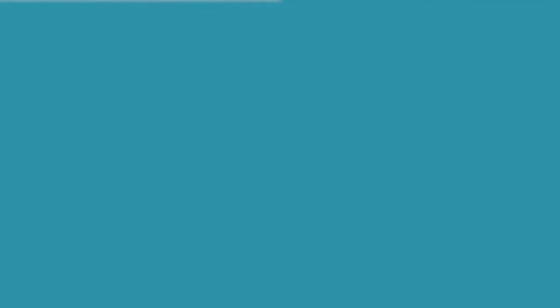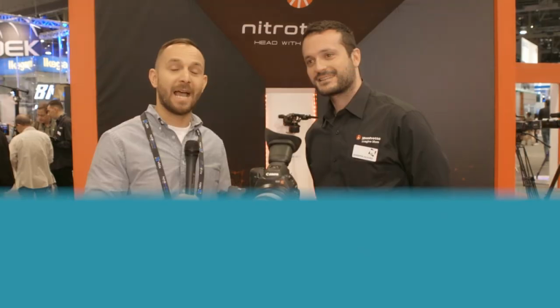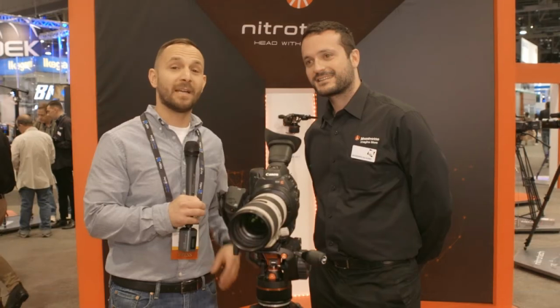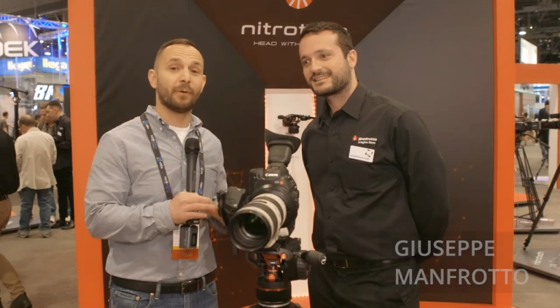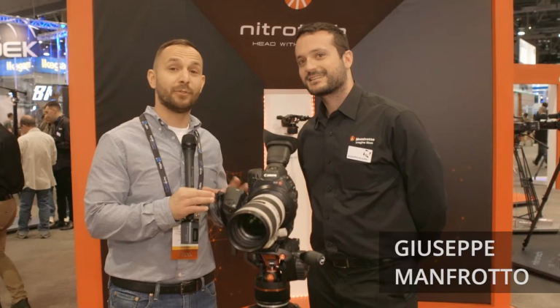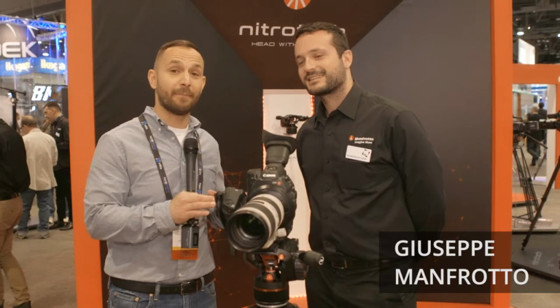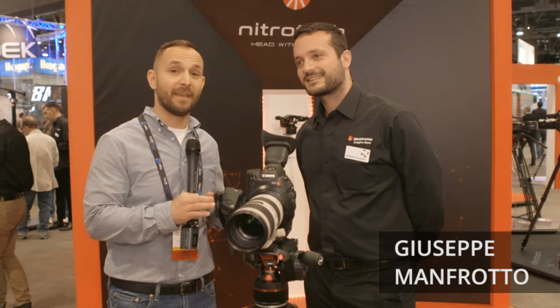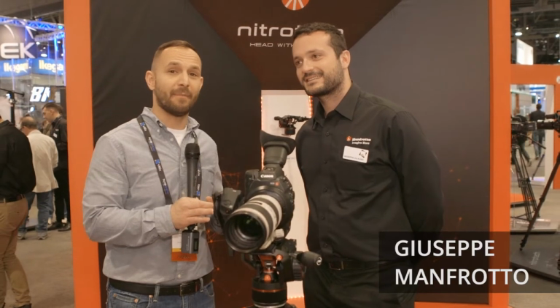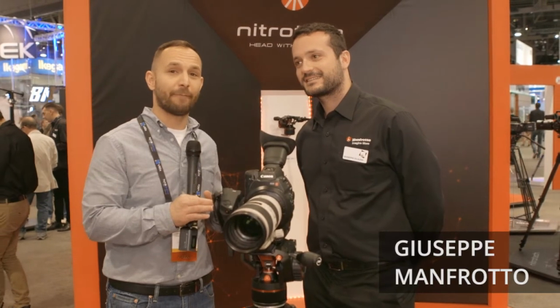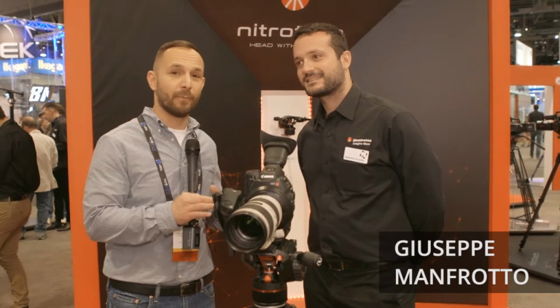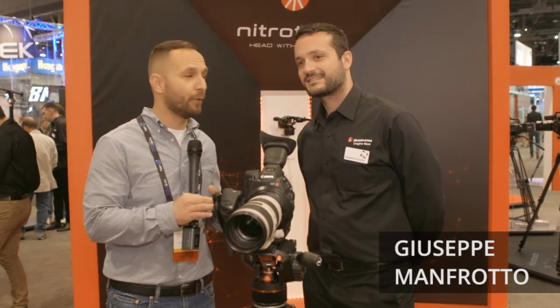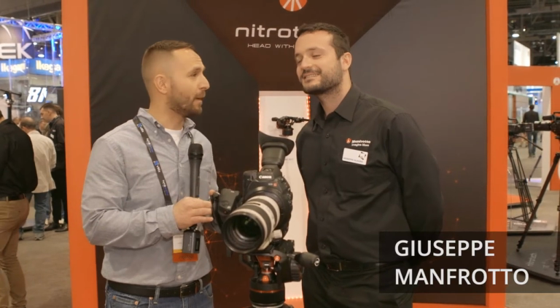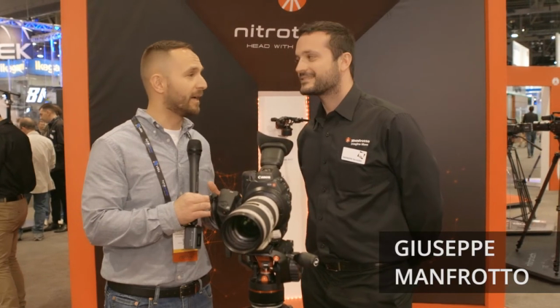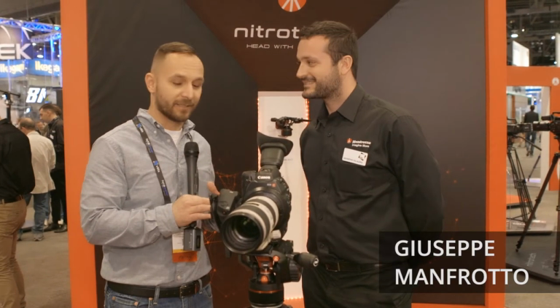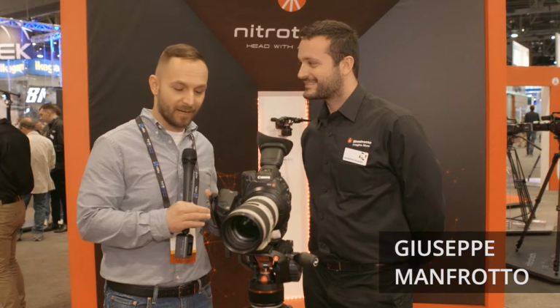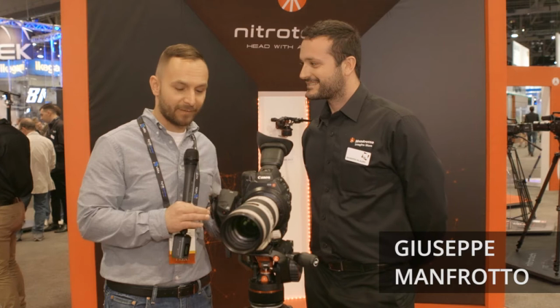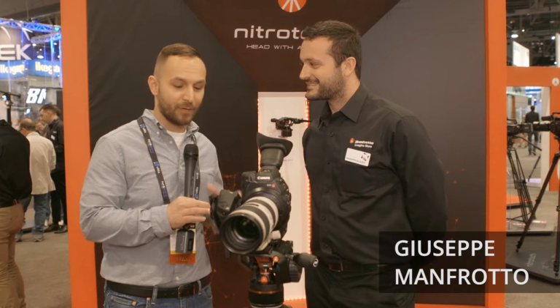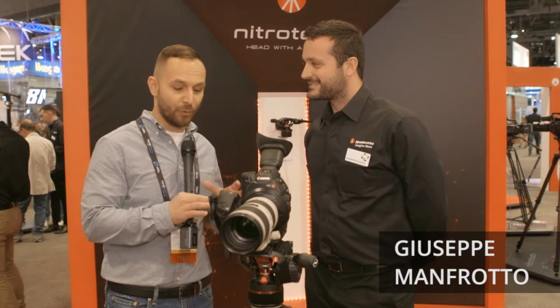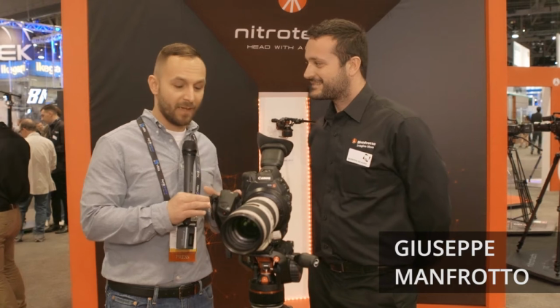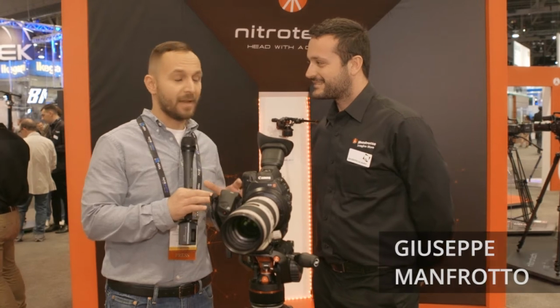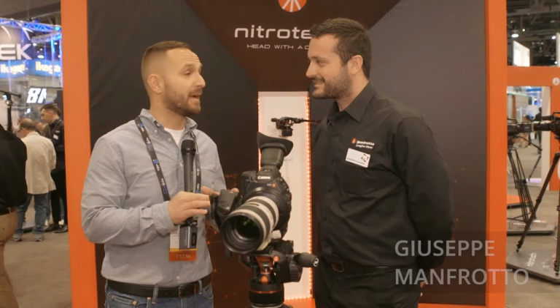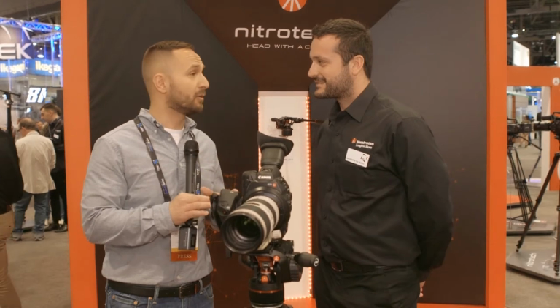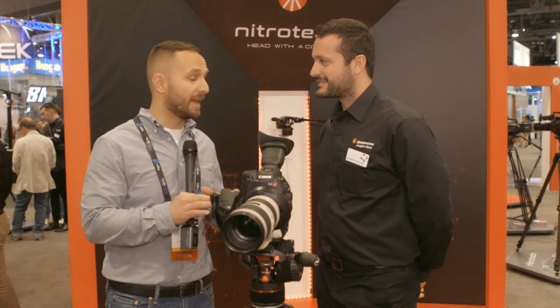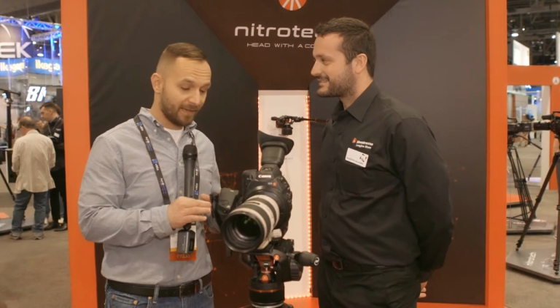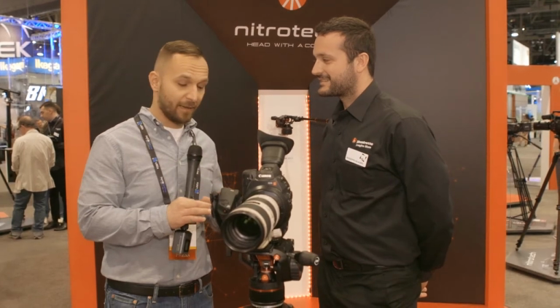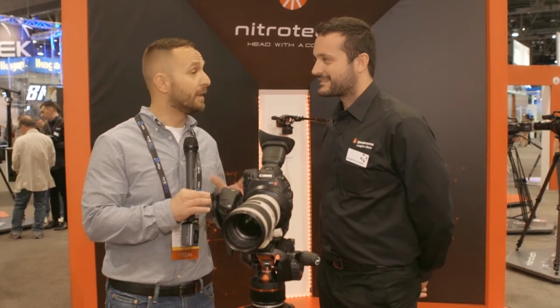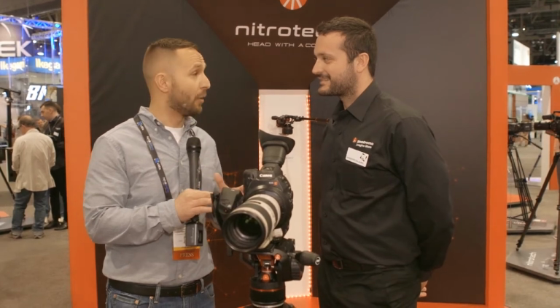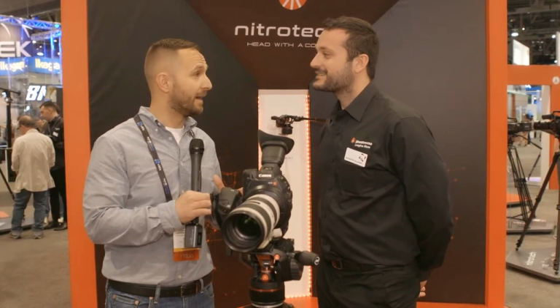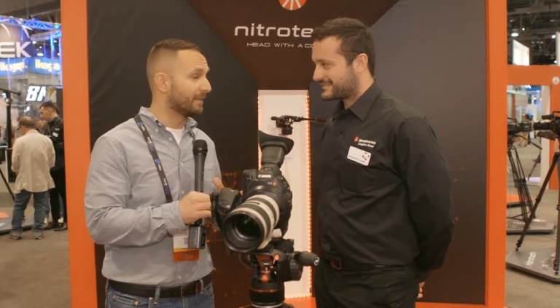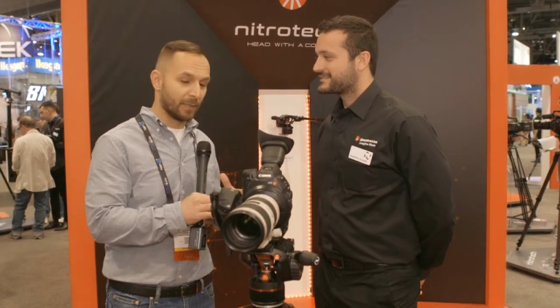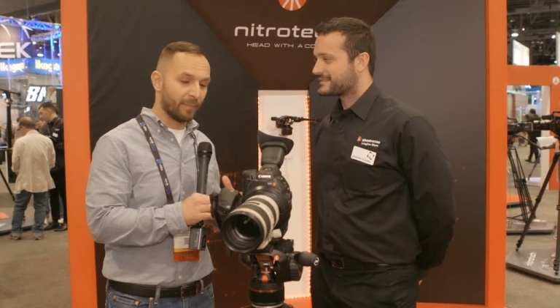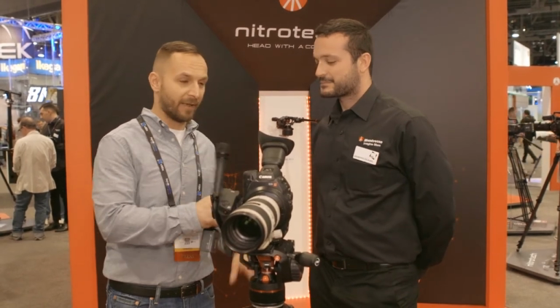I'm here with Giuseppe in the Manfrotto booth and we're here to talk about the new Nitrotech video head. Tell us a little bit about it.